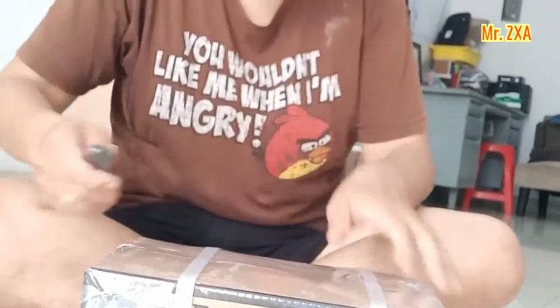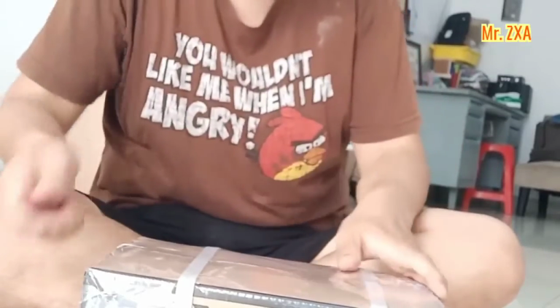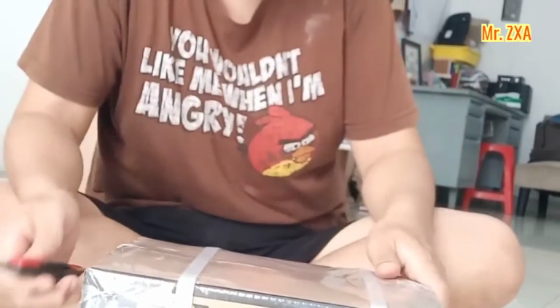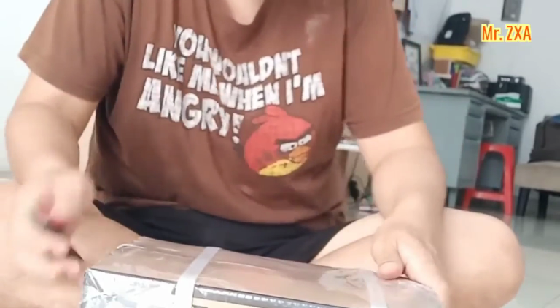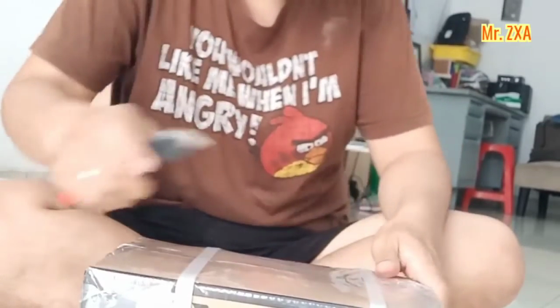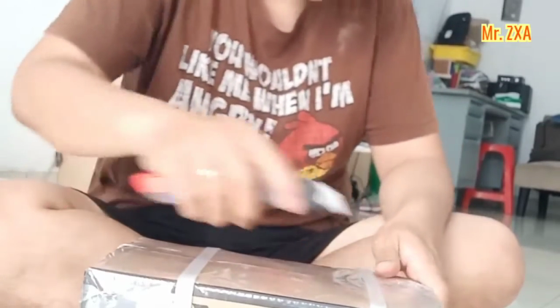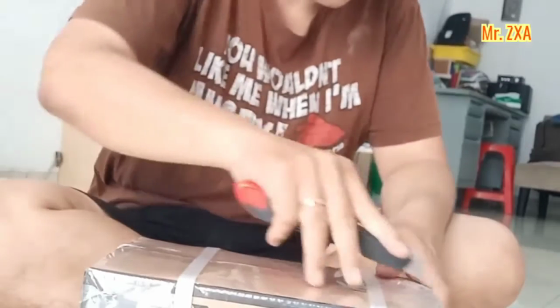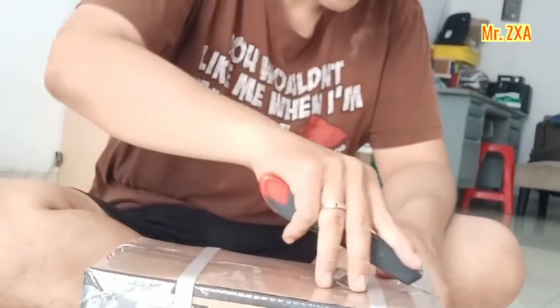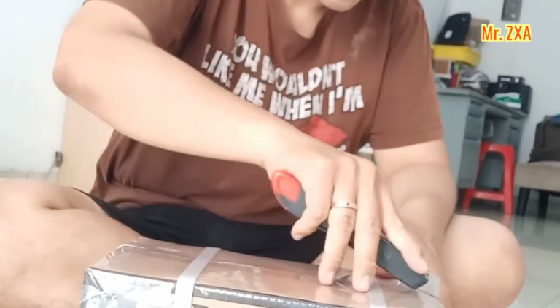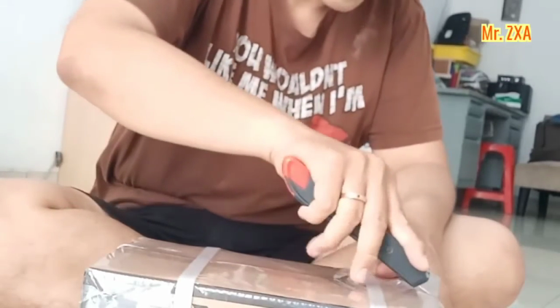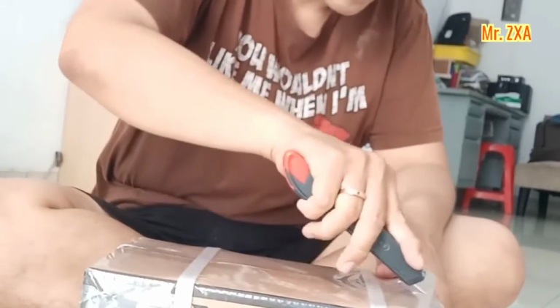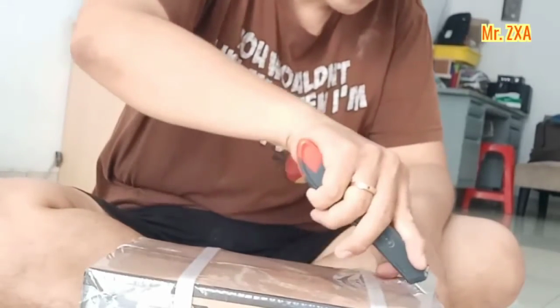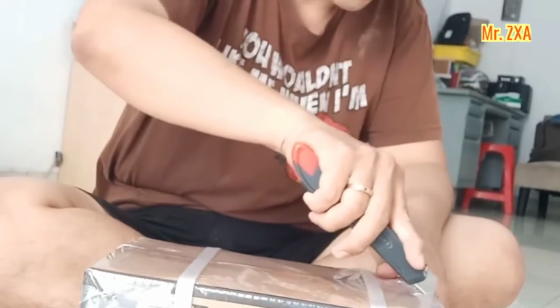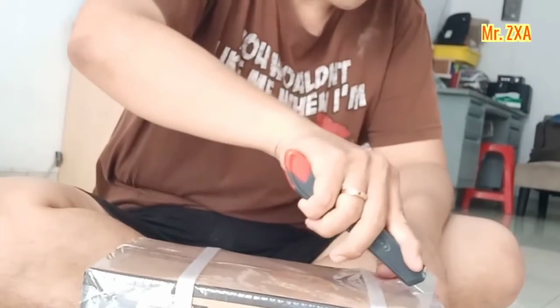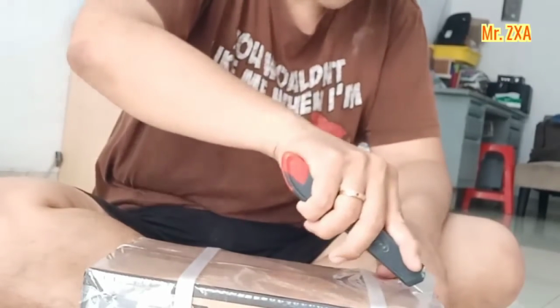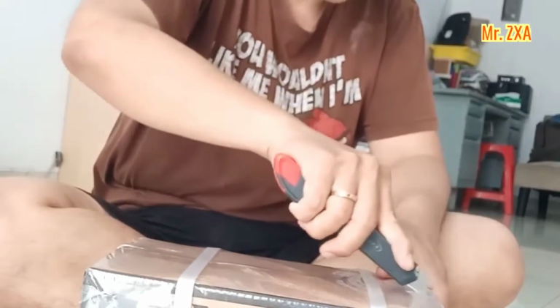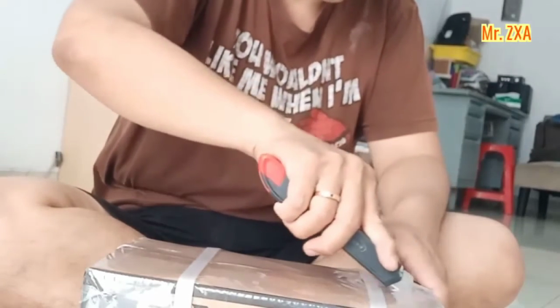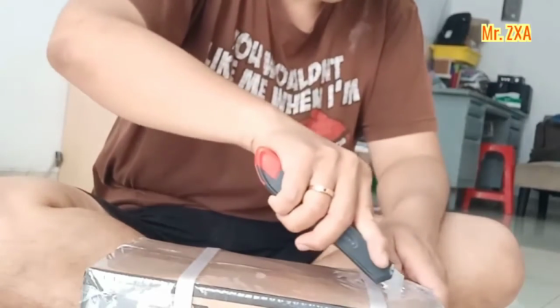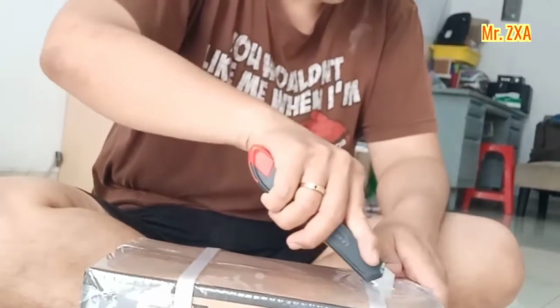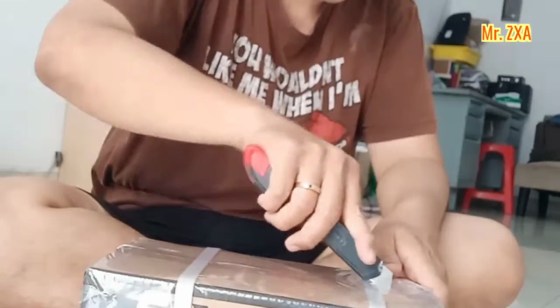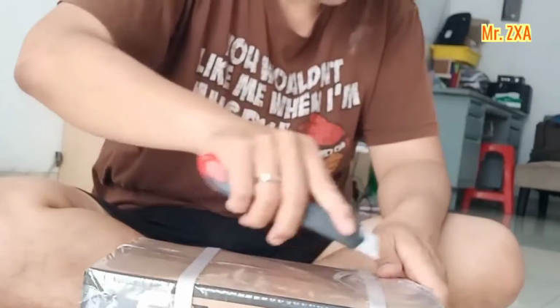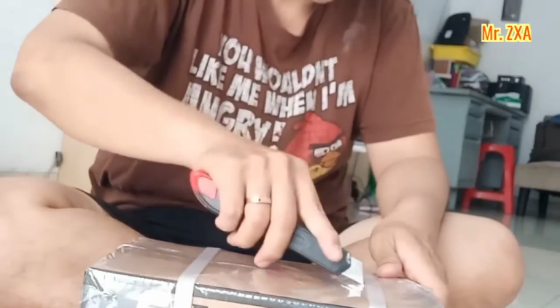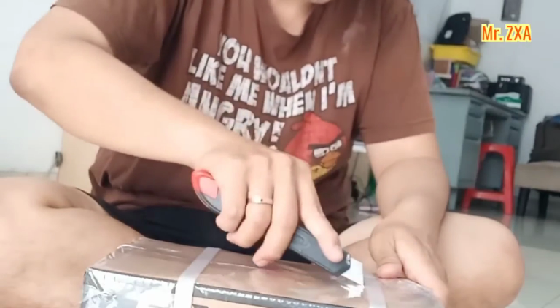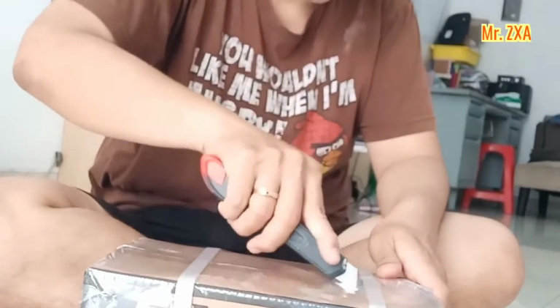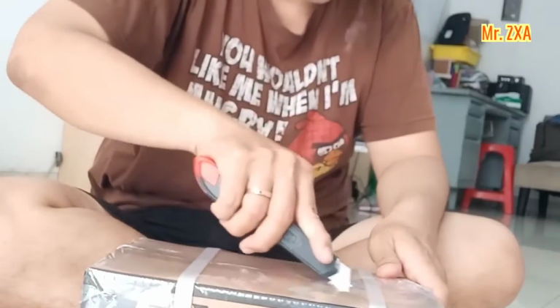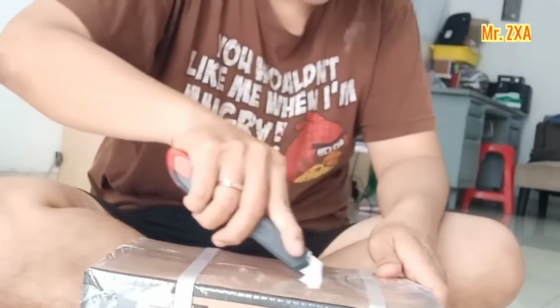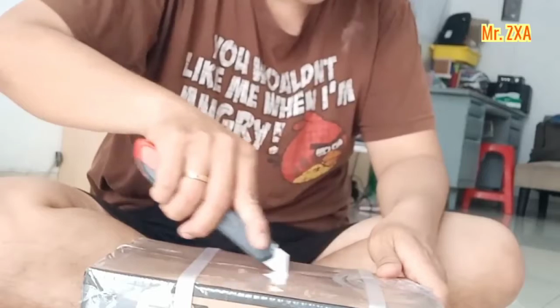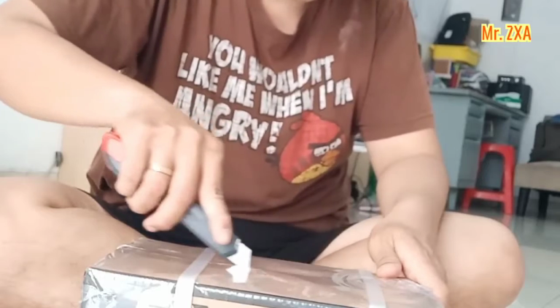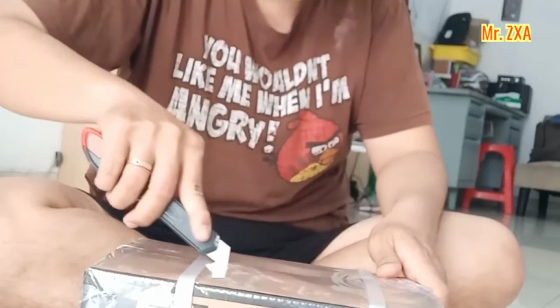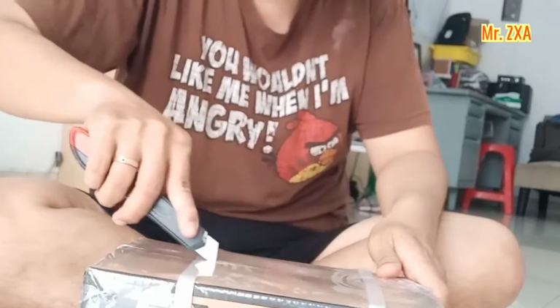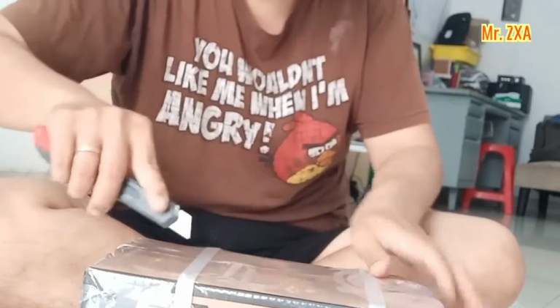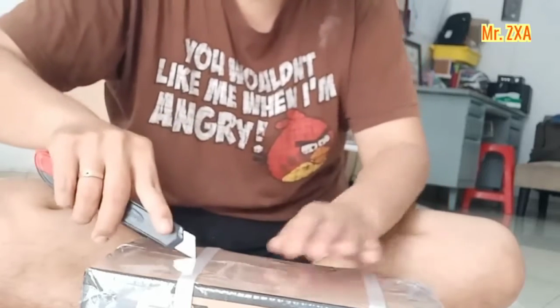I'm going to put the box in here, I'm going to put the mask in here, I'm going to put it in here.